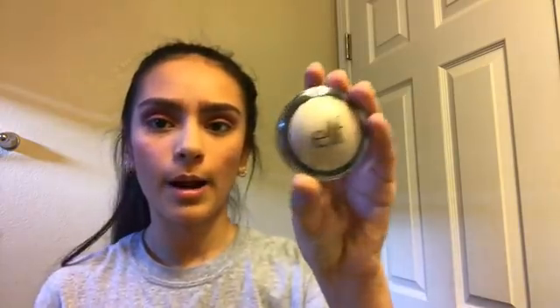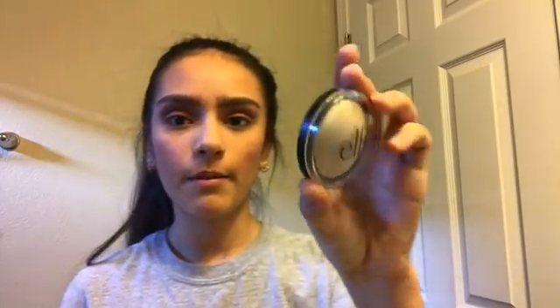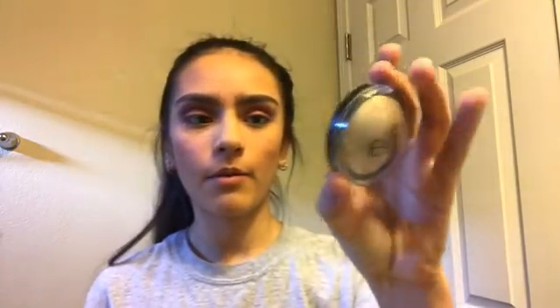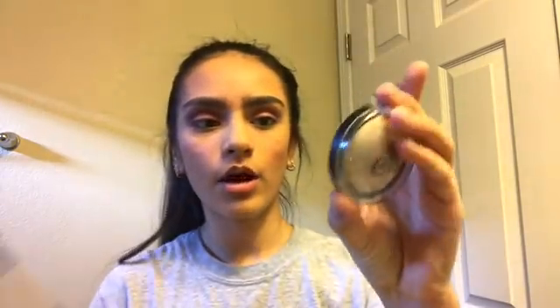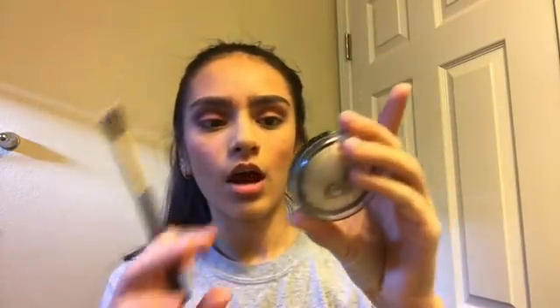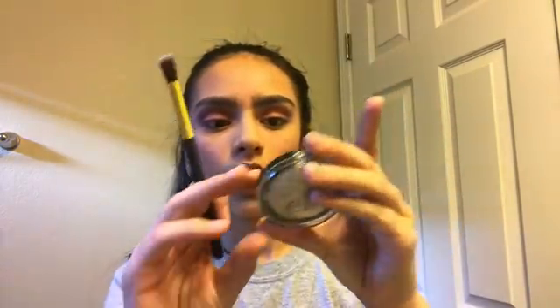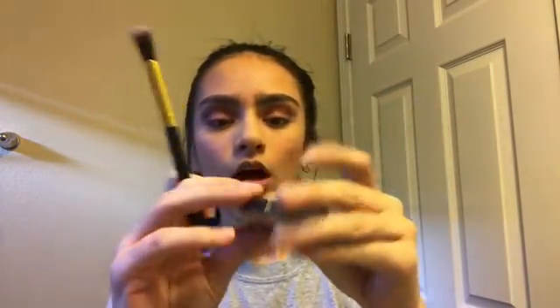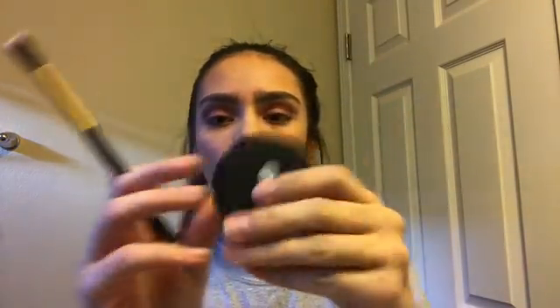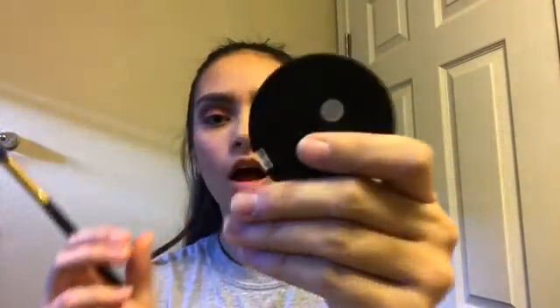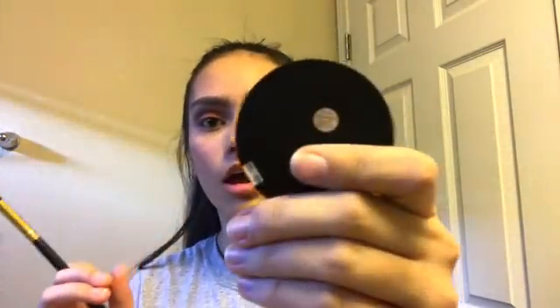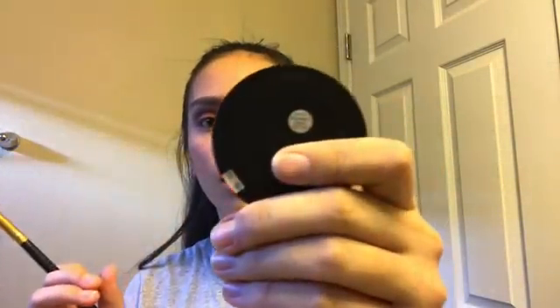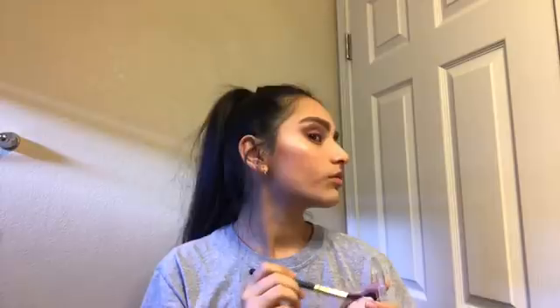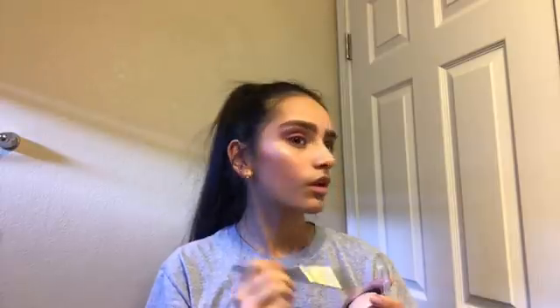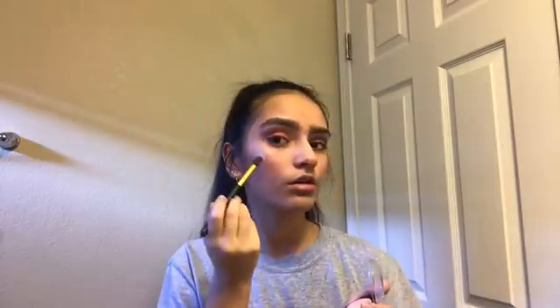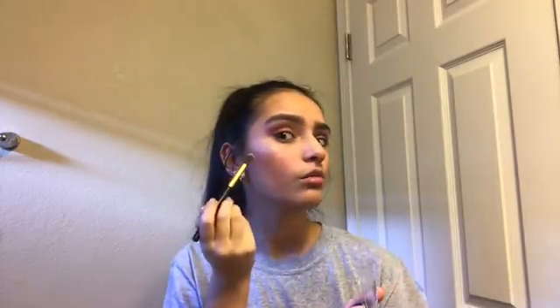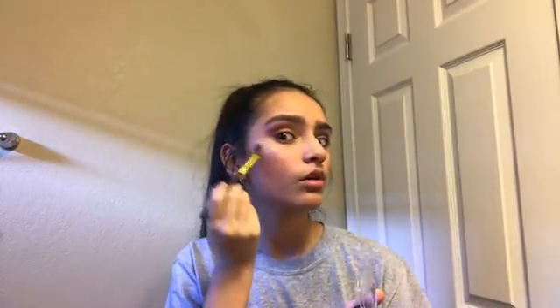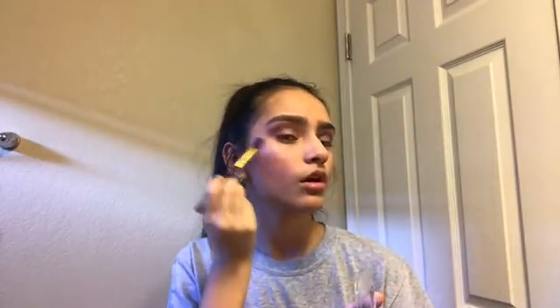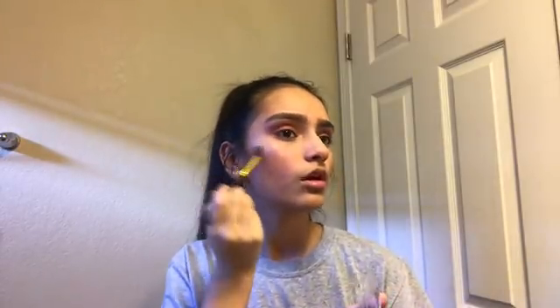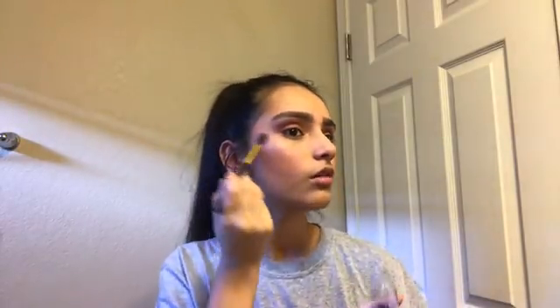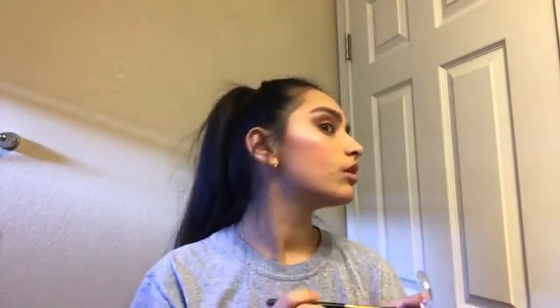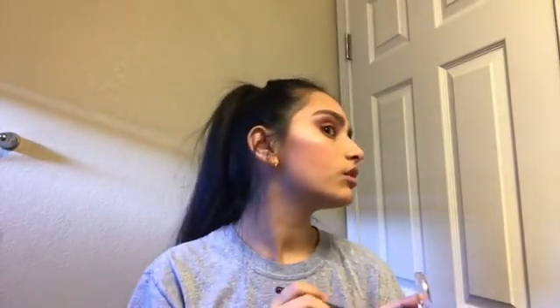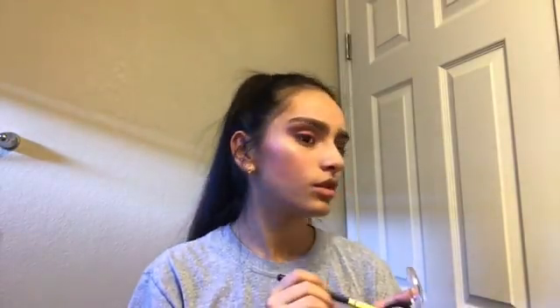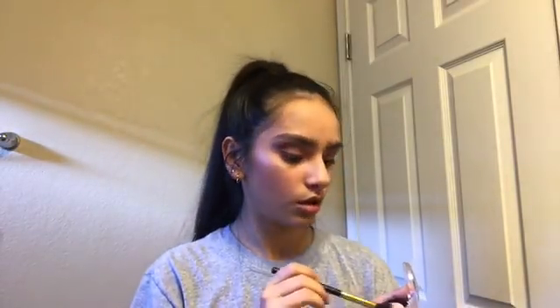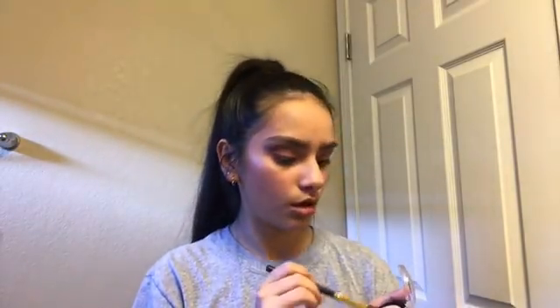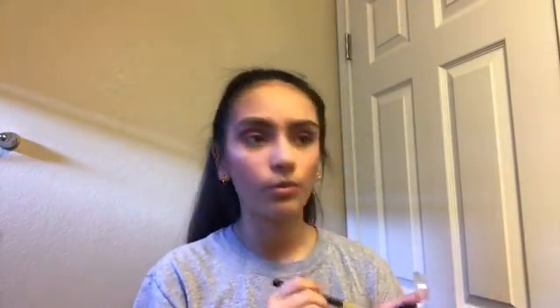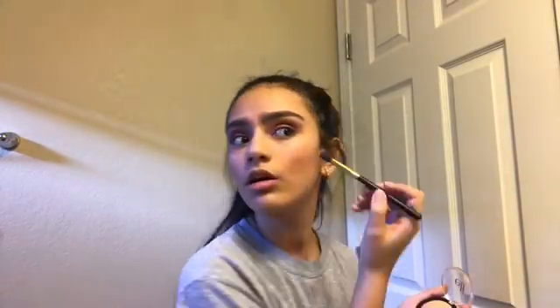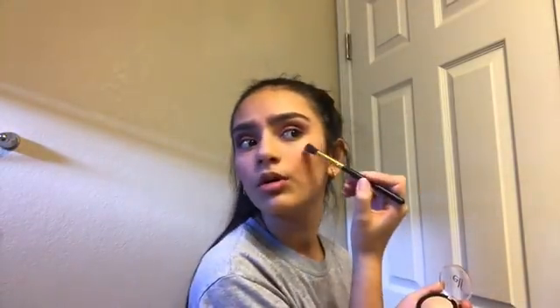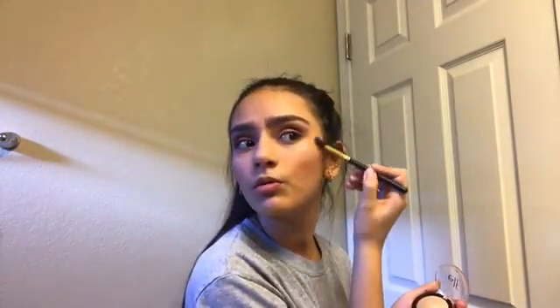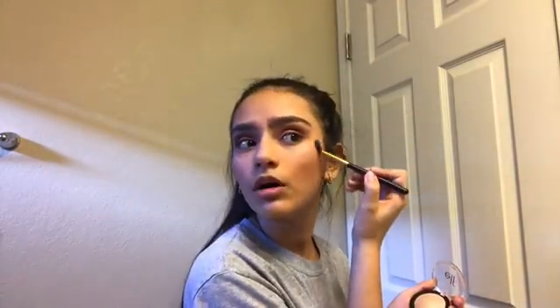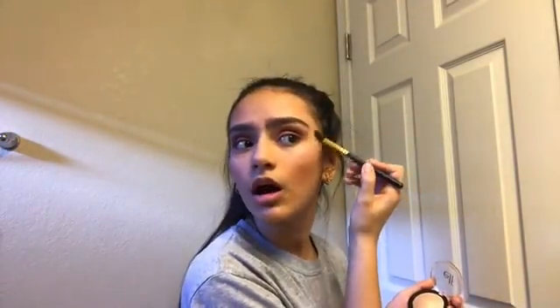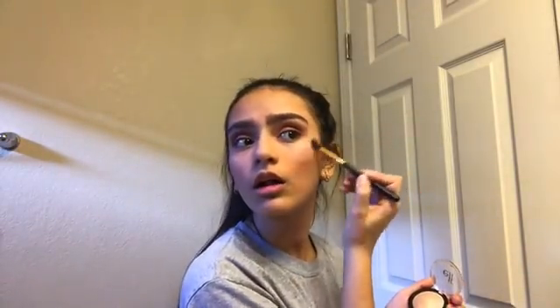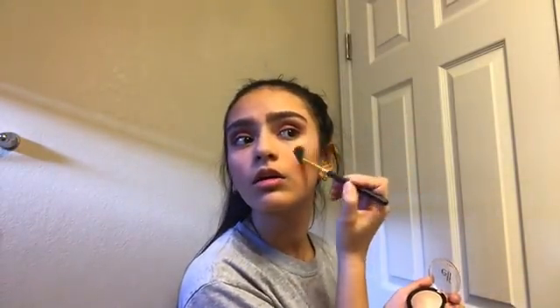Next, I'm going to take my Elf highlight in the shade Moonlight Pearls and just go to town with it.